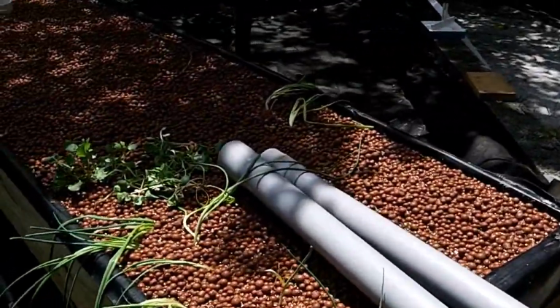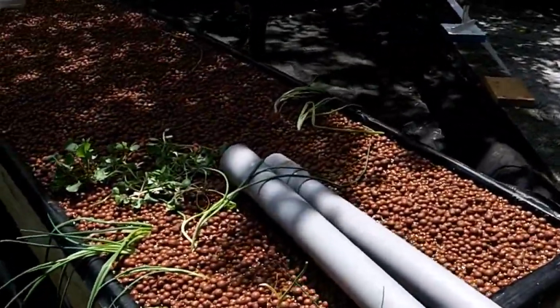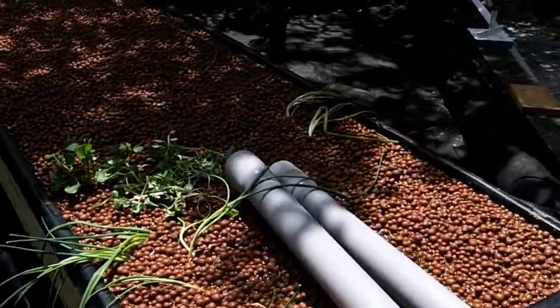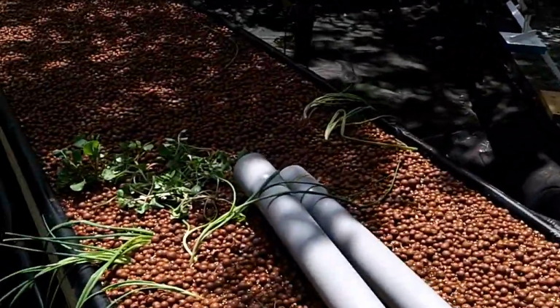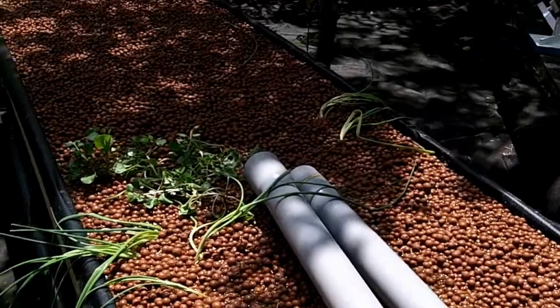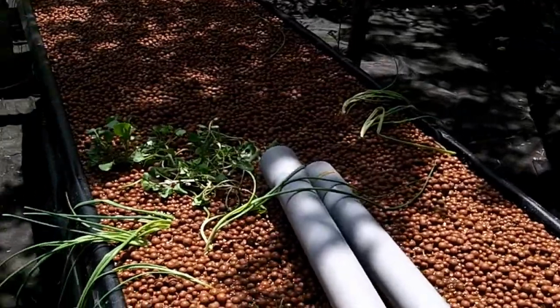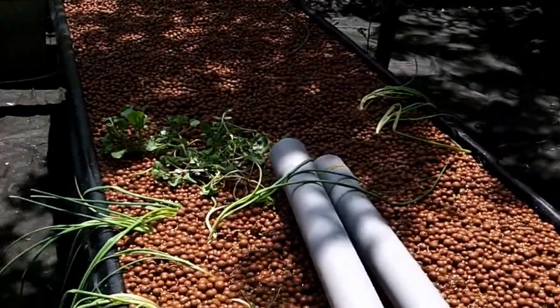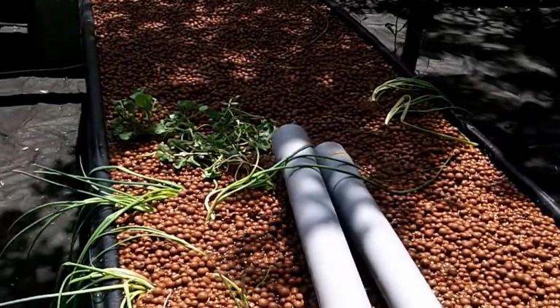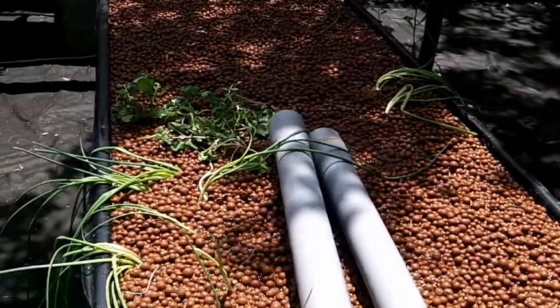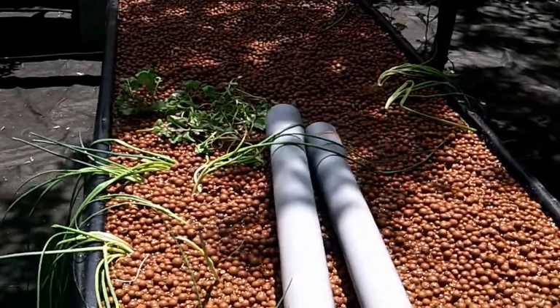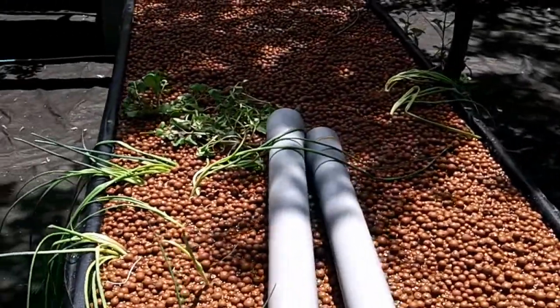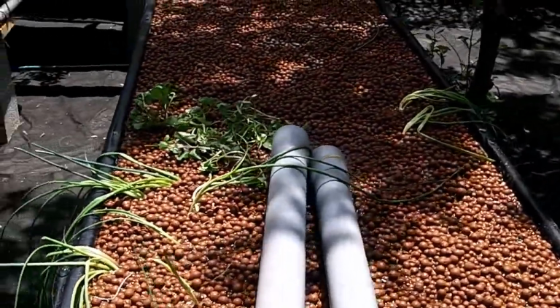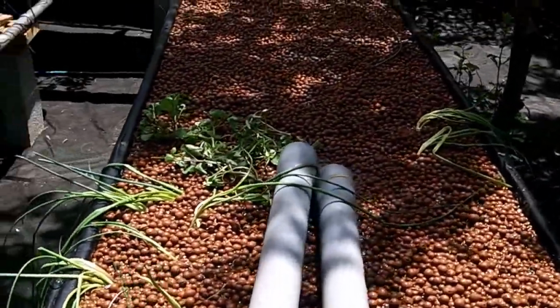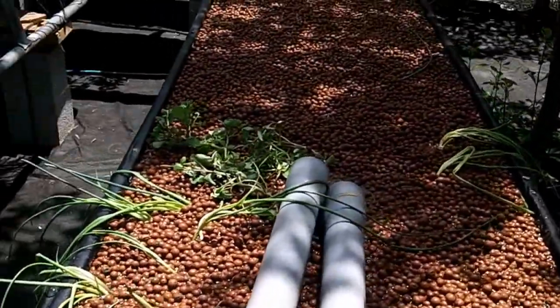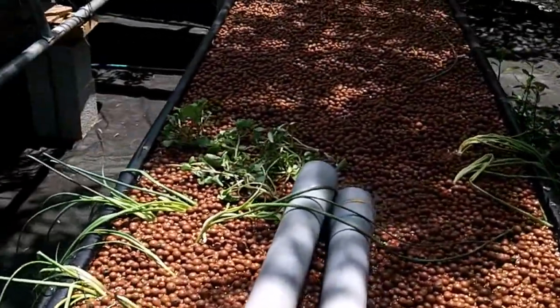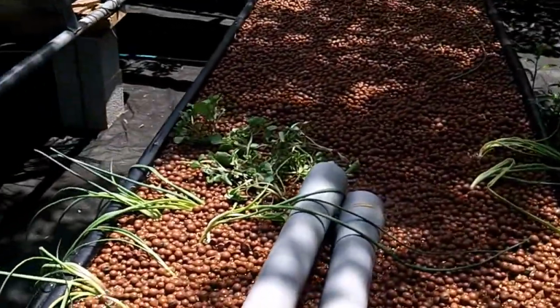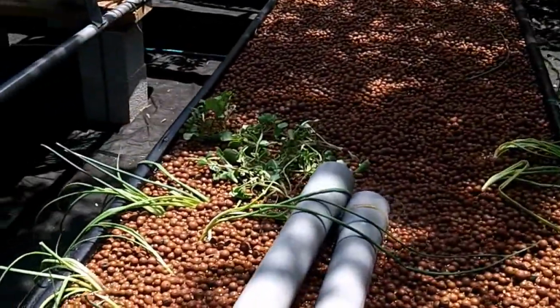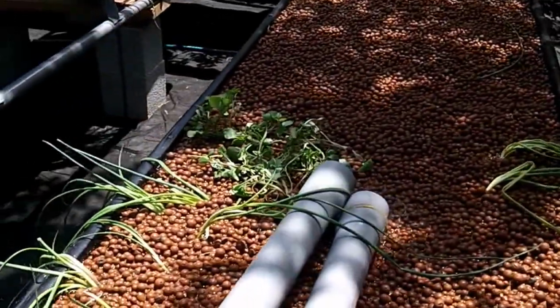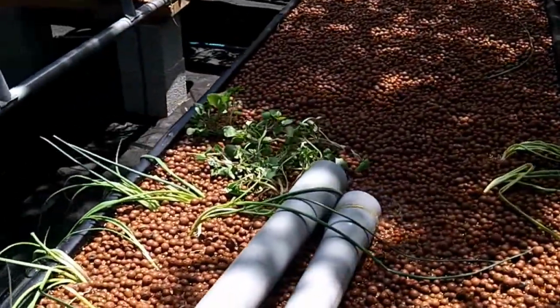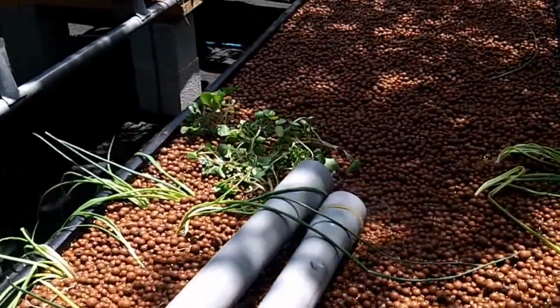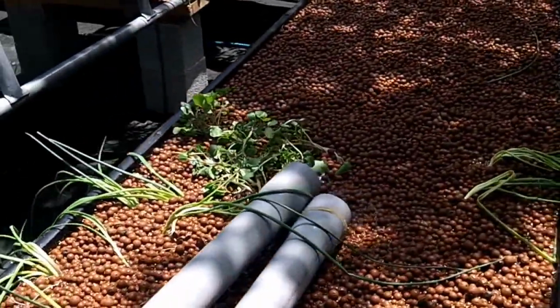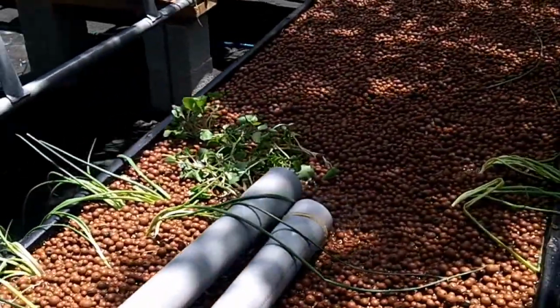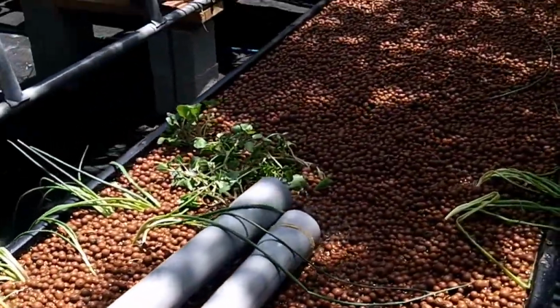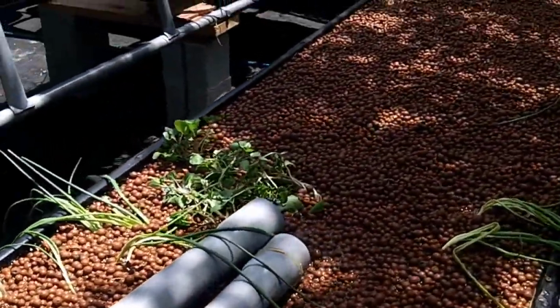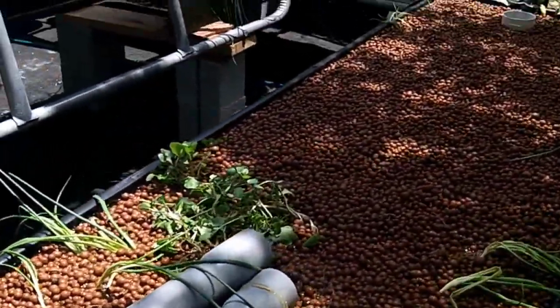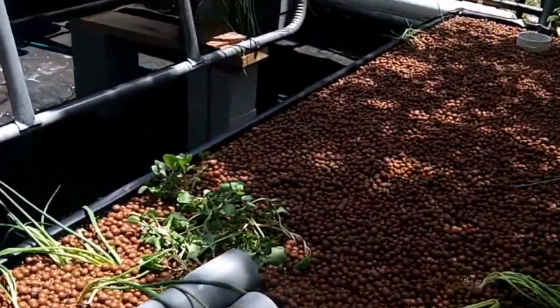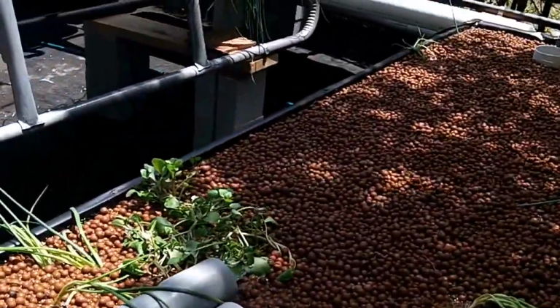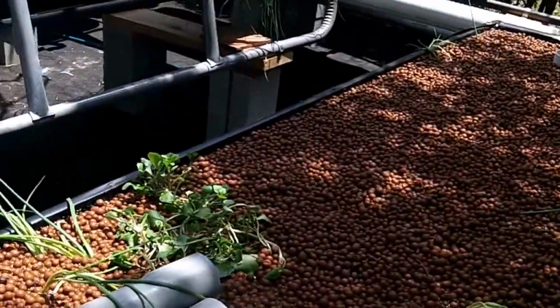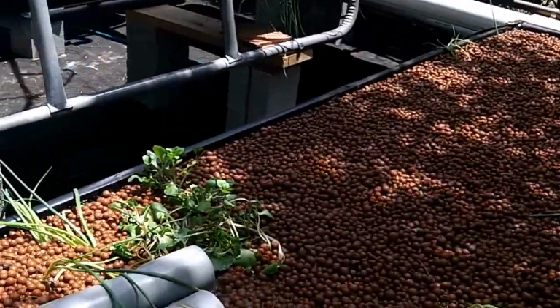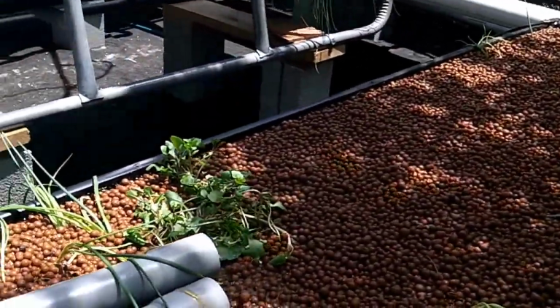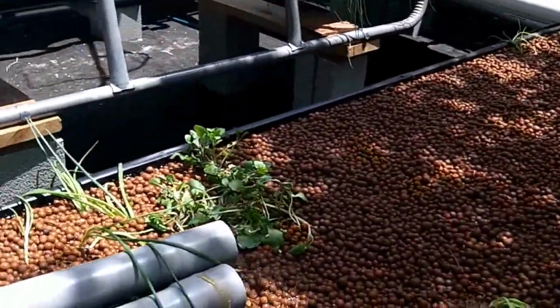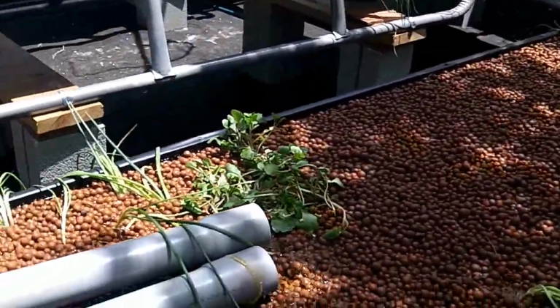We already started putting some plants in here — onion chive and watercress, the first plants coming in.